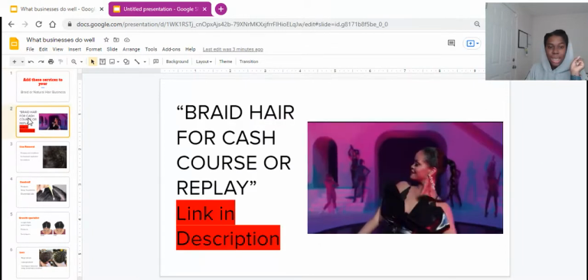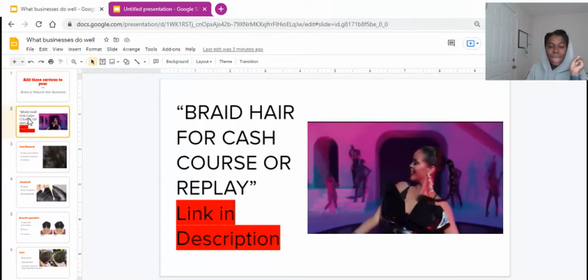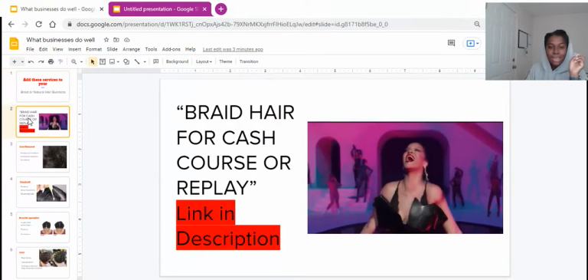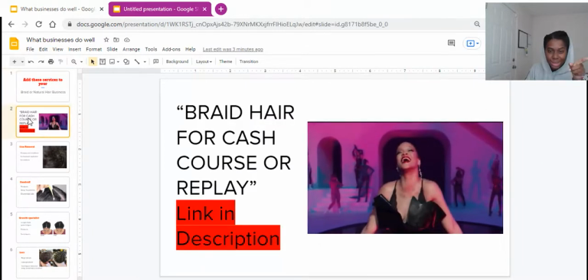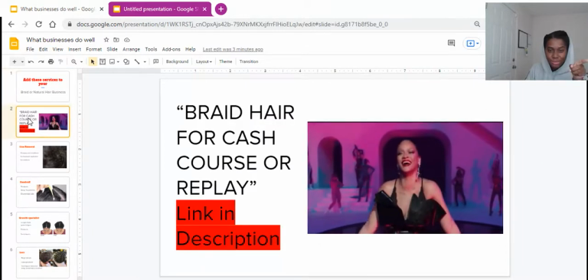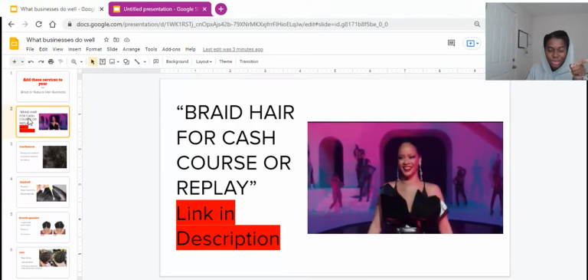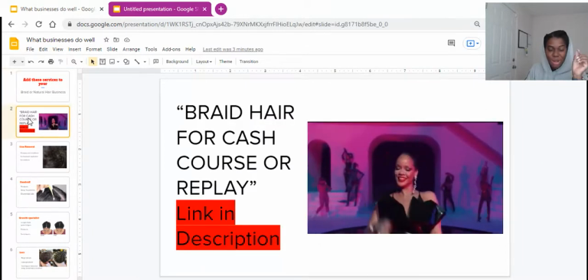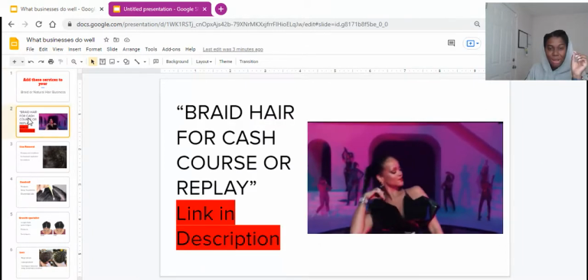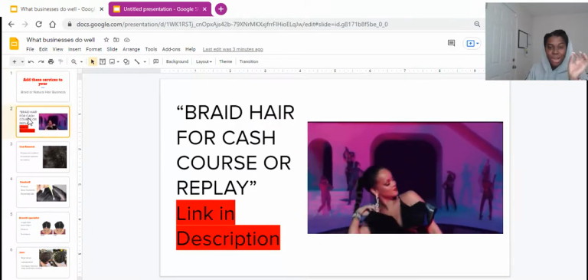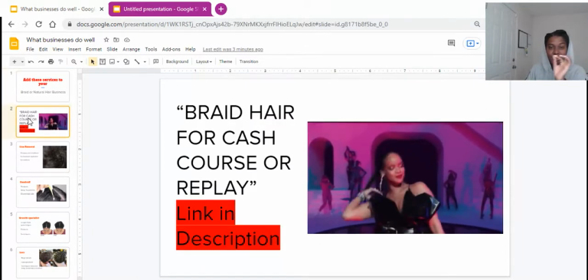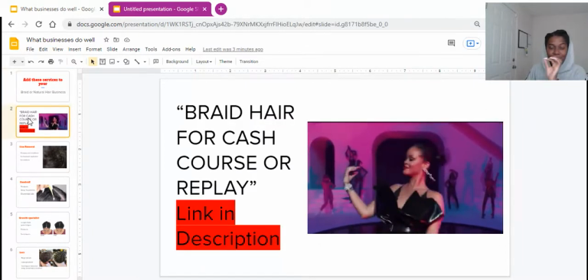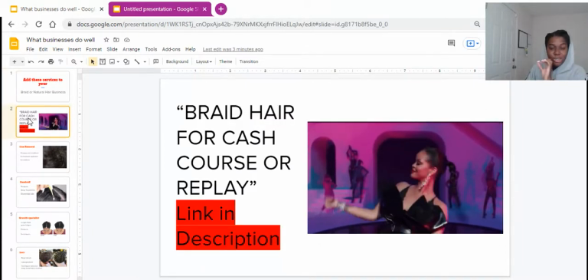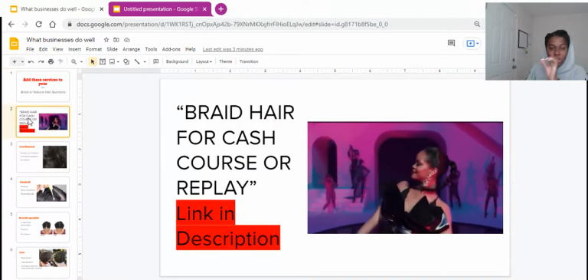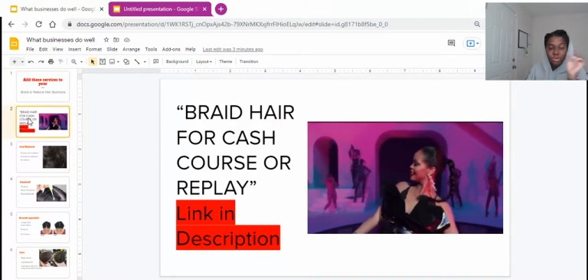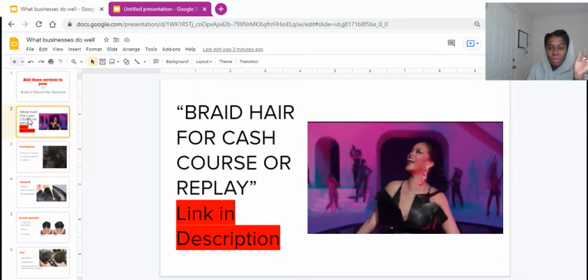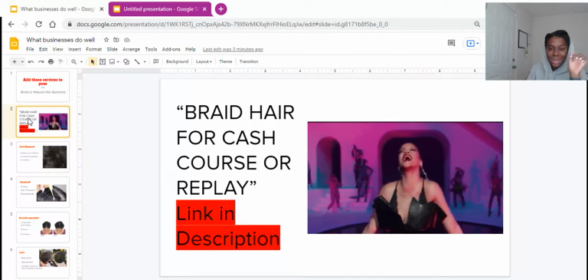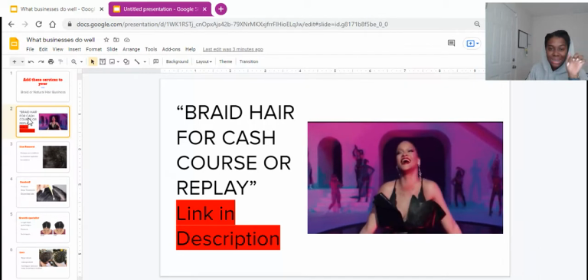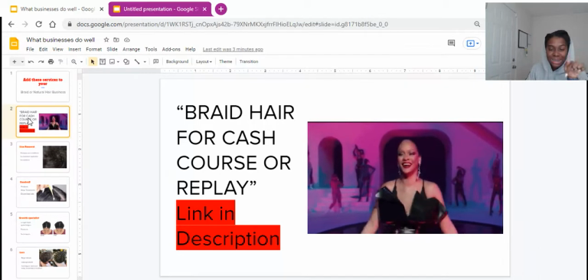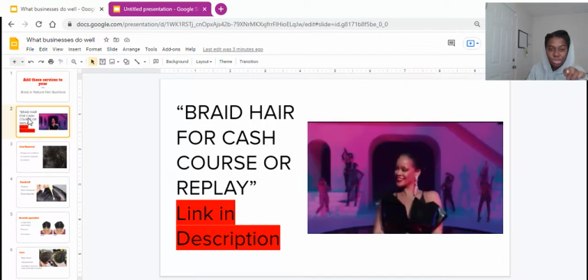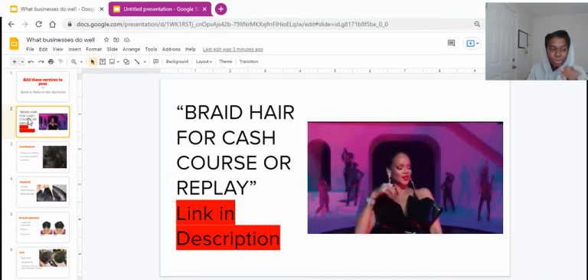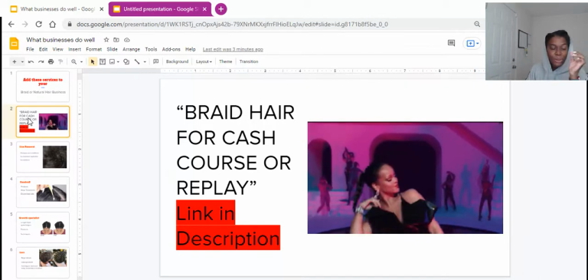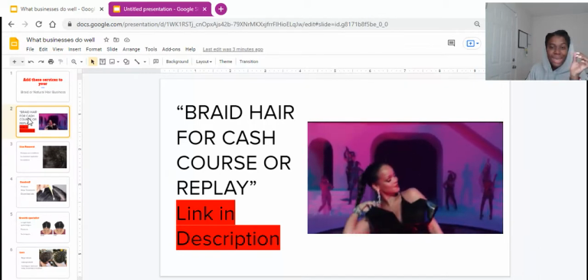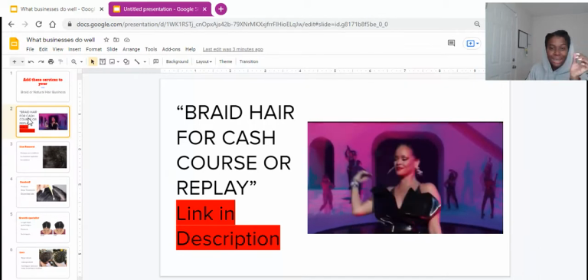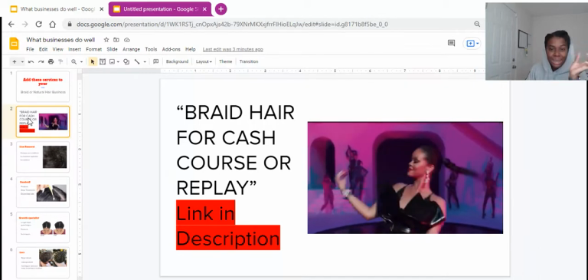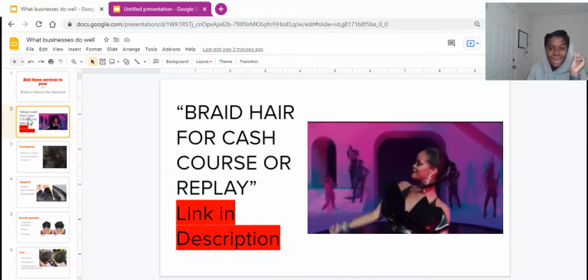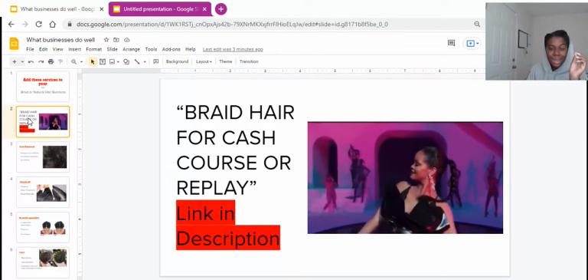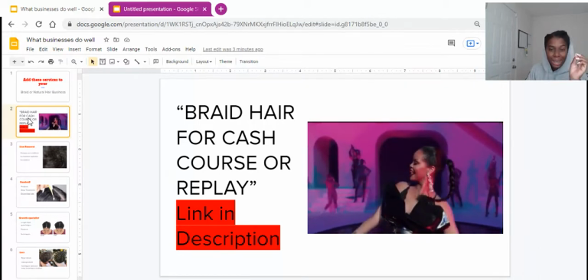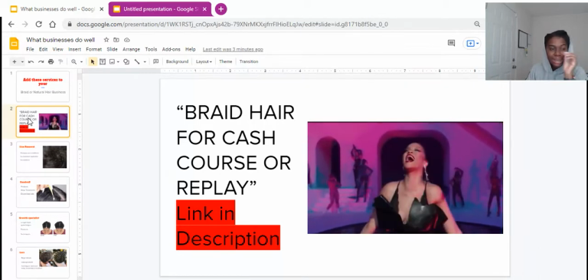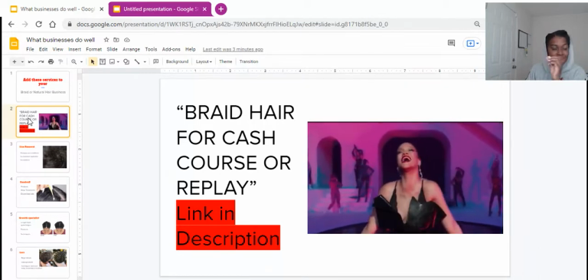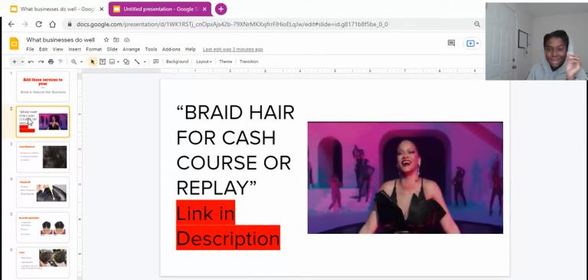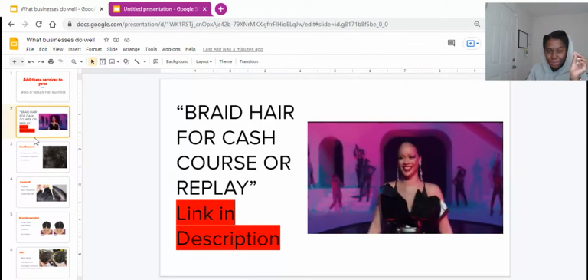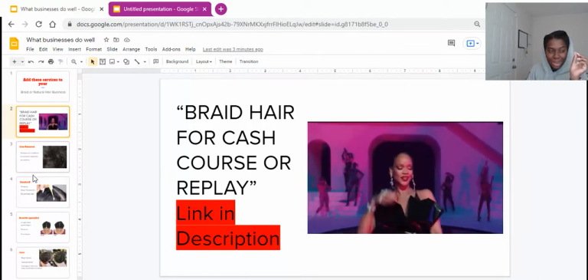First, this is brought to you by my Braid Hair for Cash course. It is in the description below. Click it, get it, stop playing.